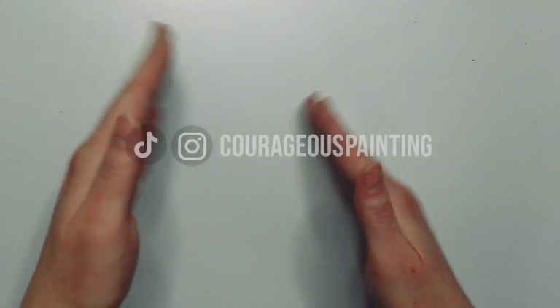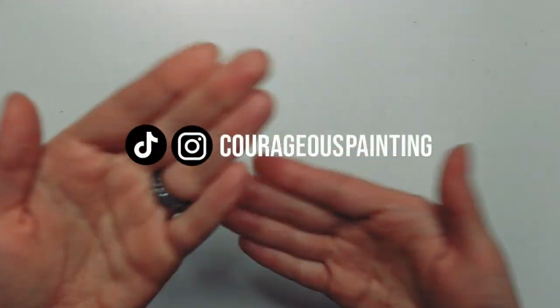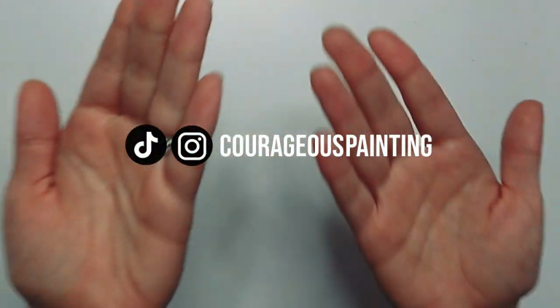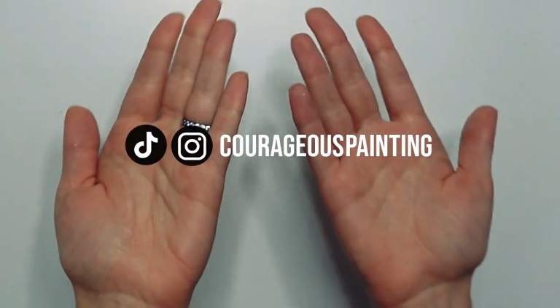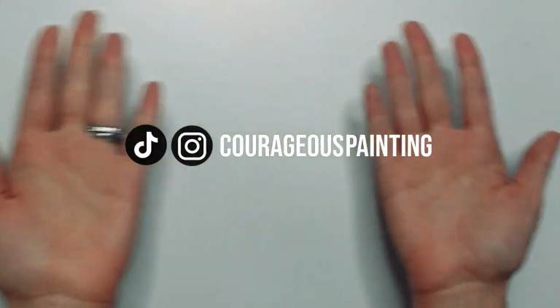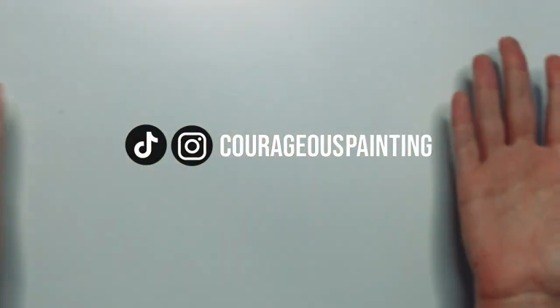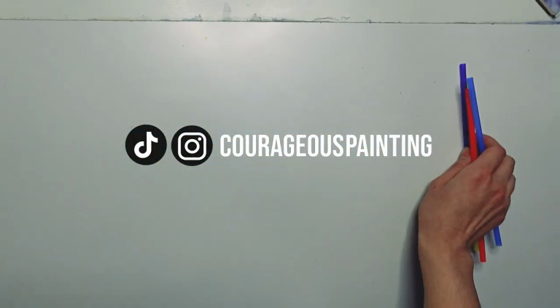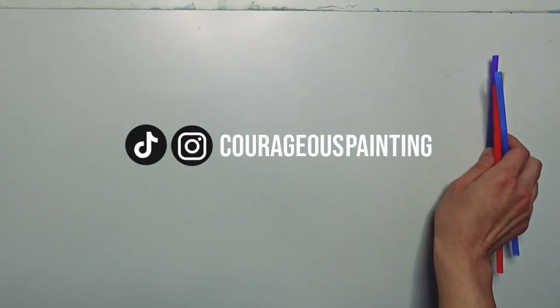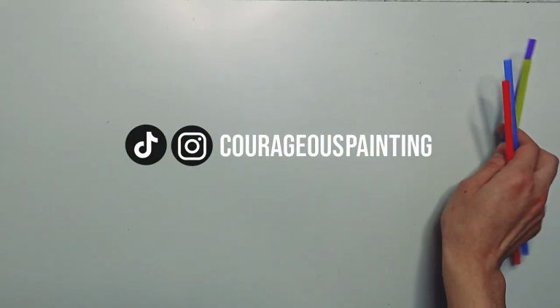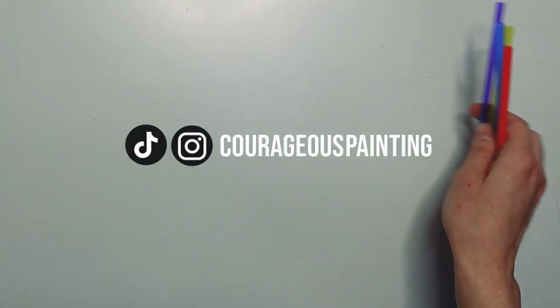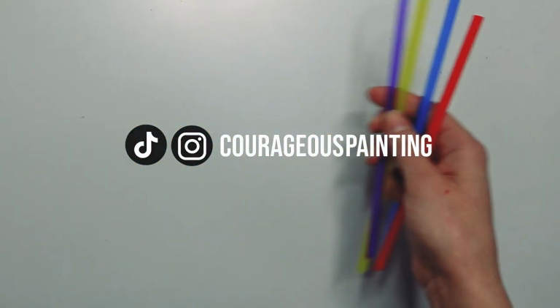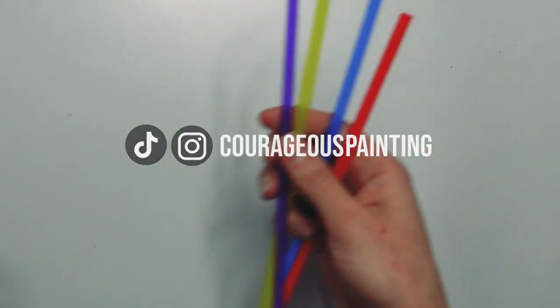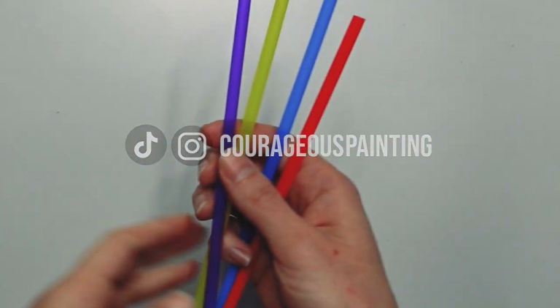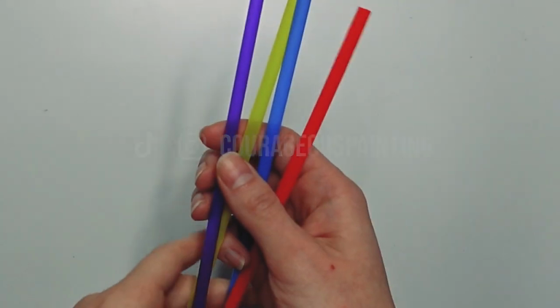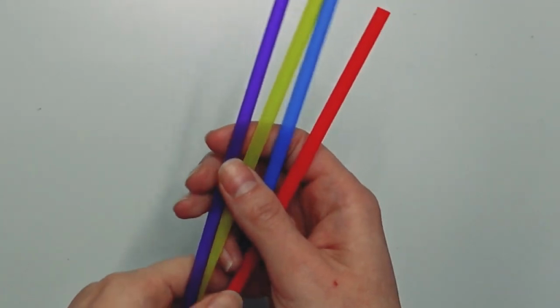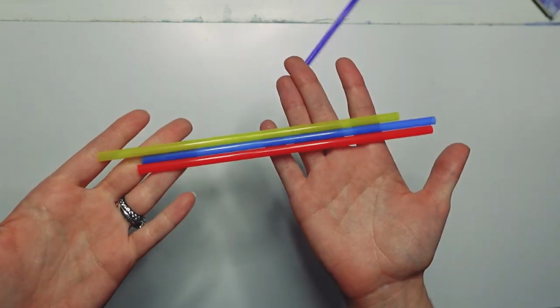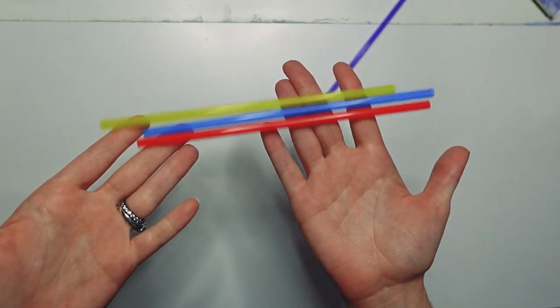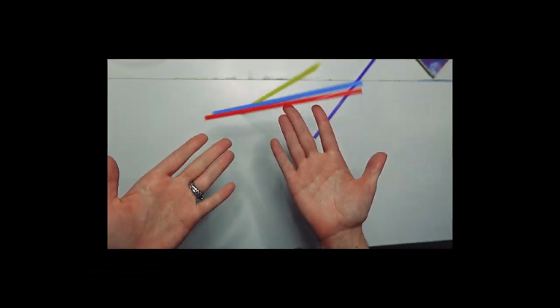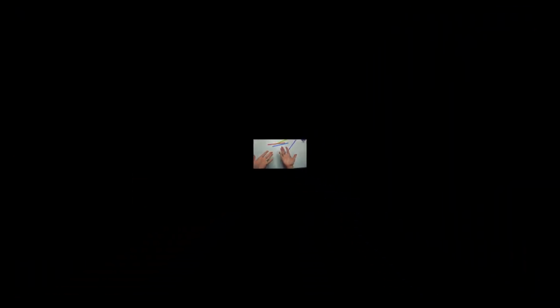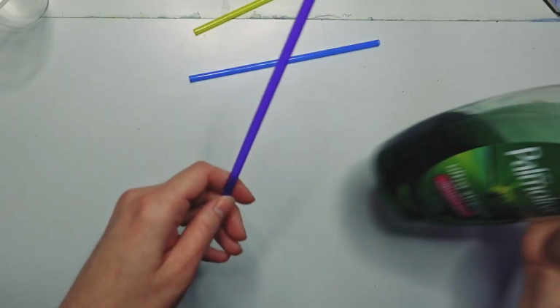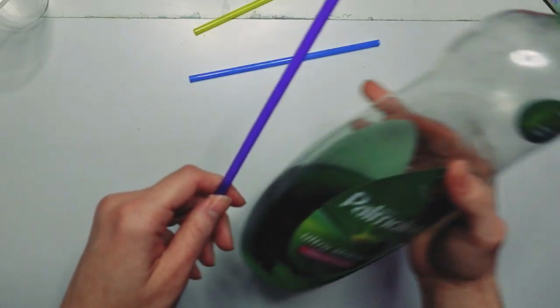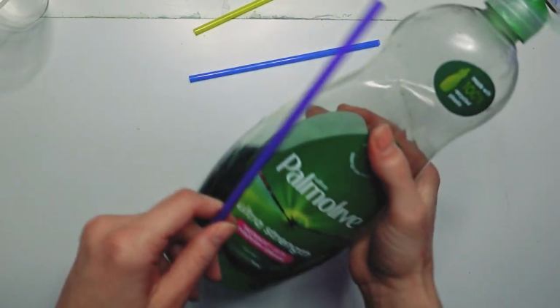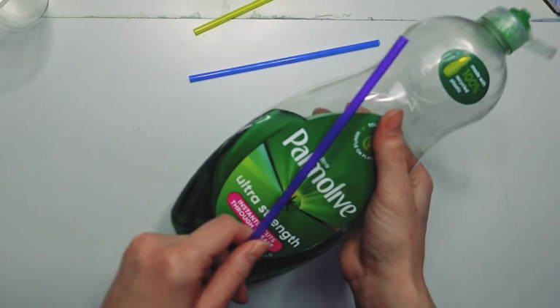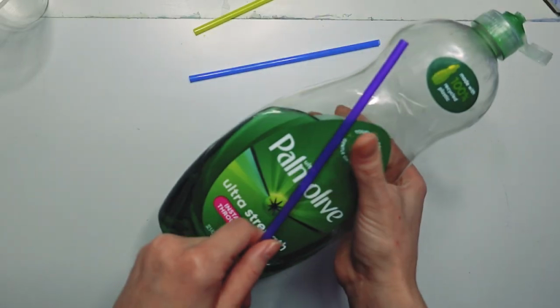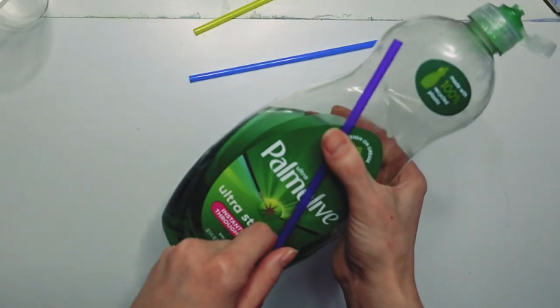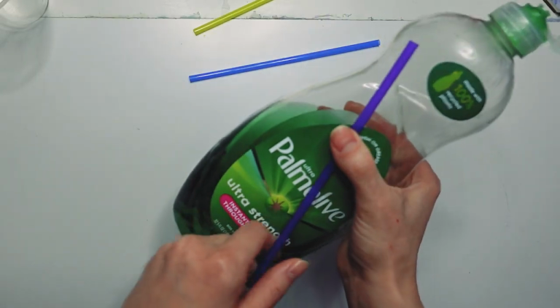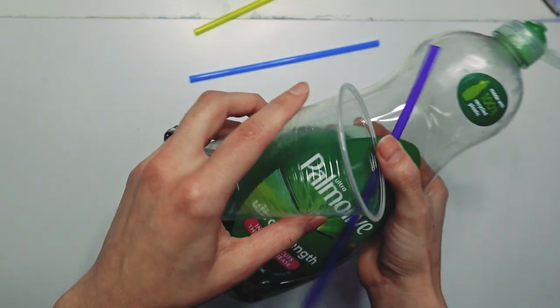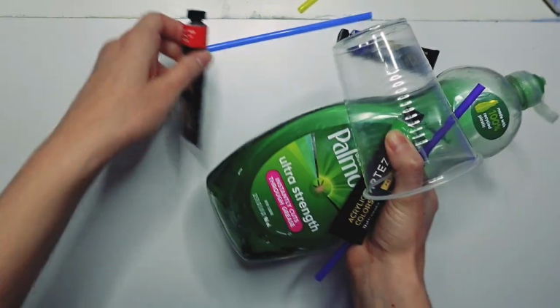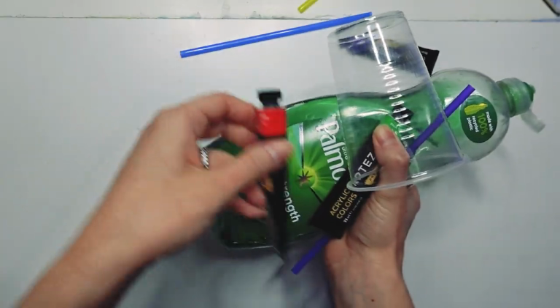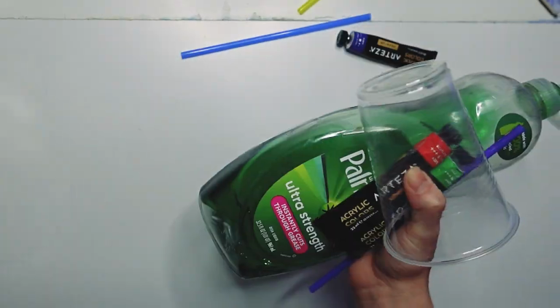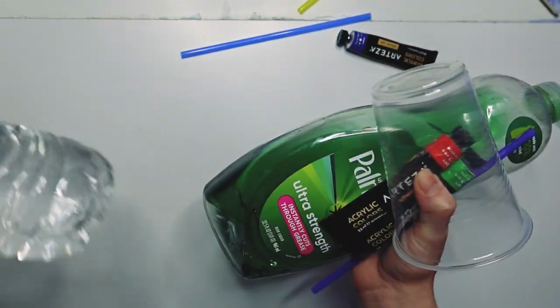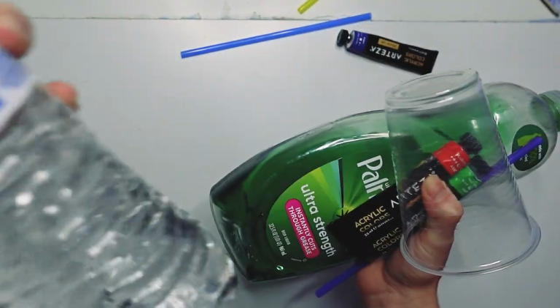Welcome back! Who left these straws out? Oh yeah, it was me! I also have dish soap, a cup of paint, and water.